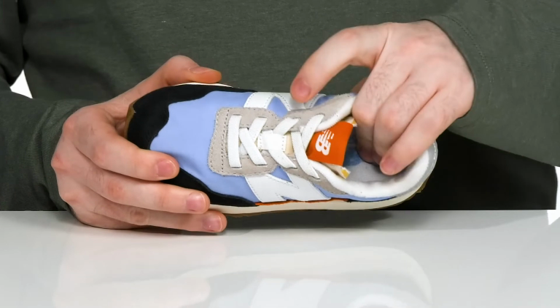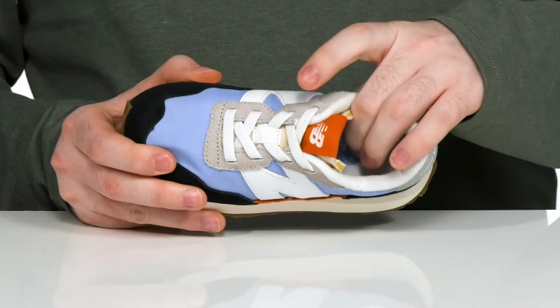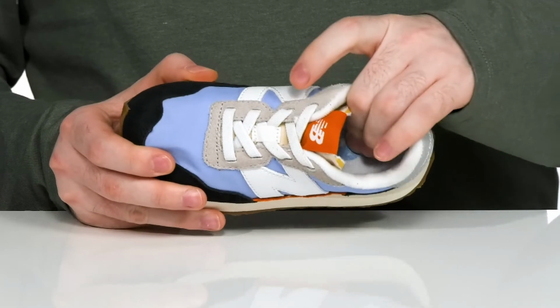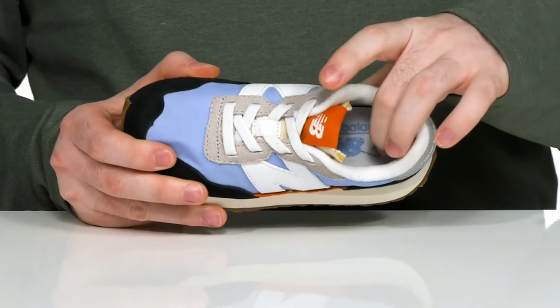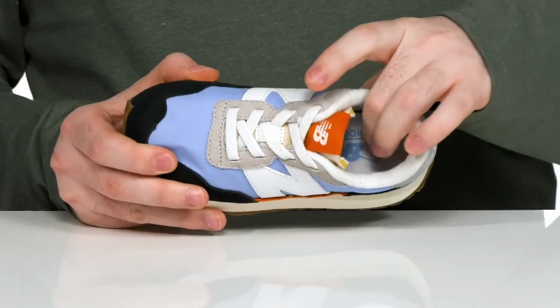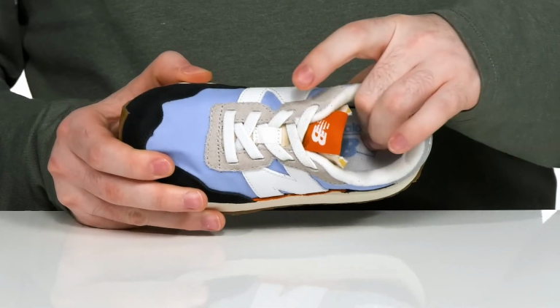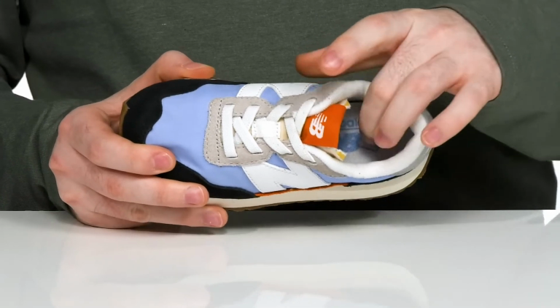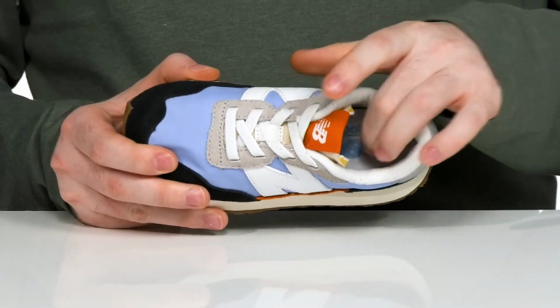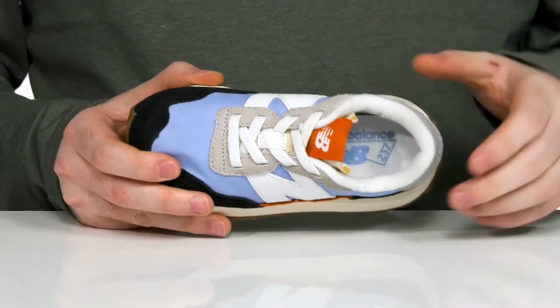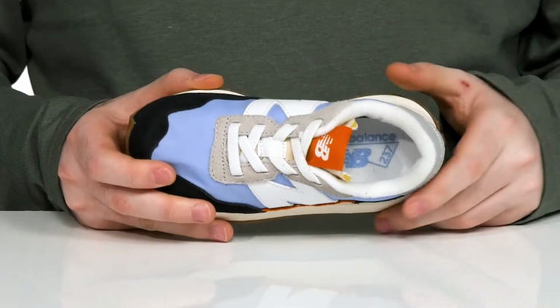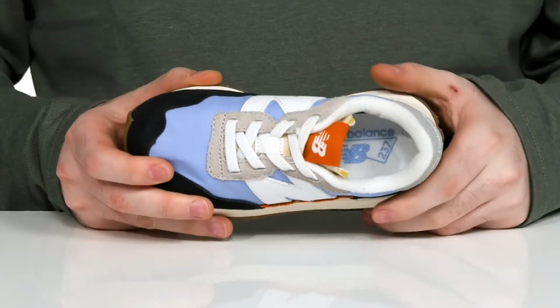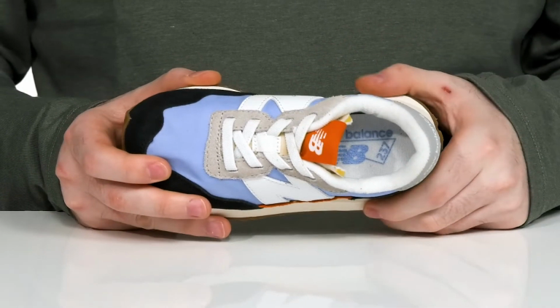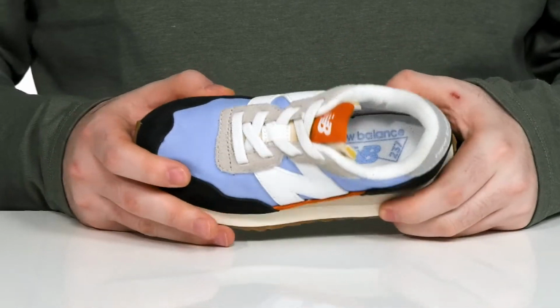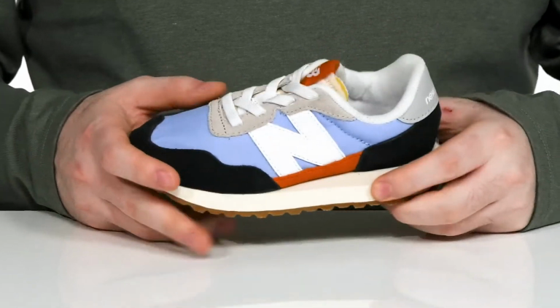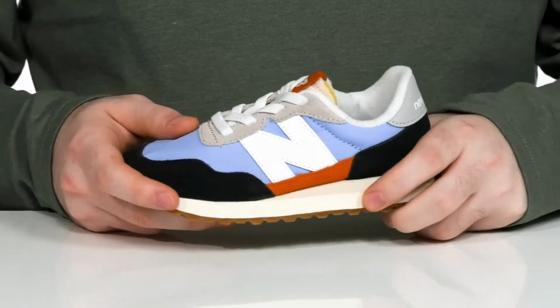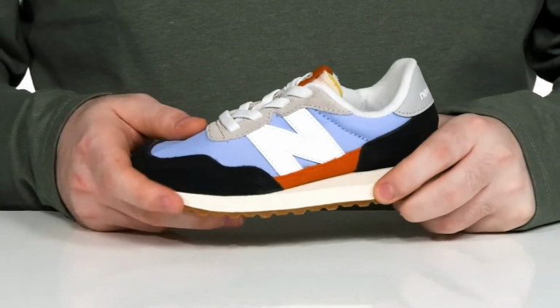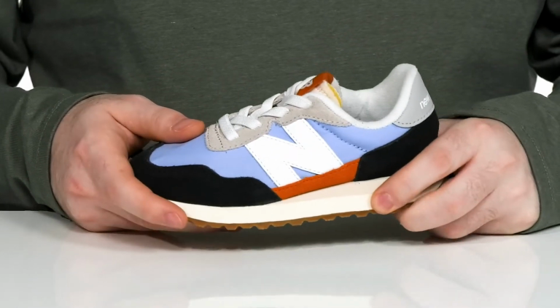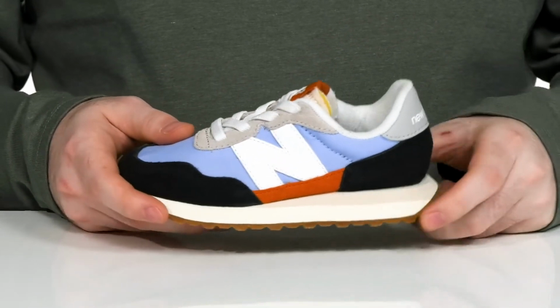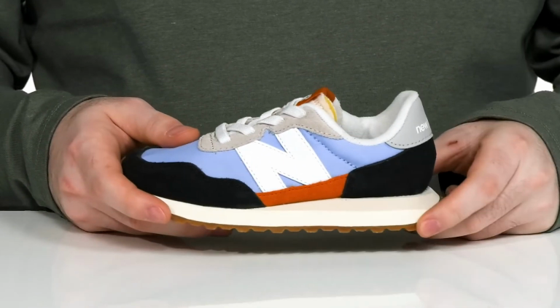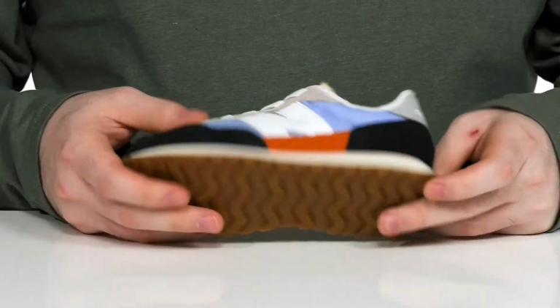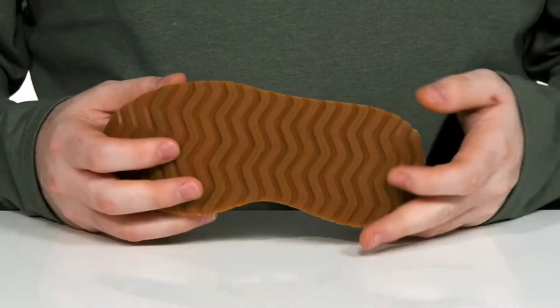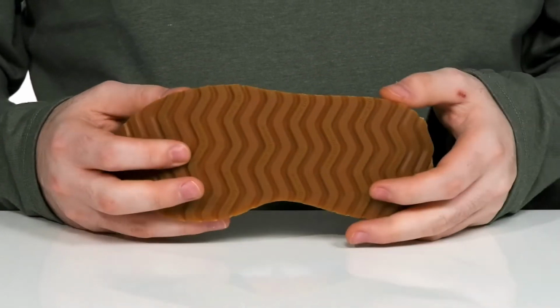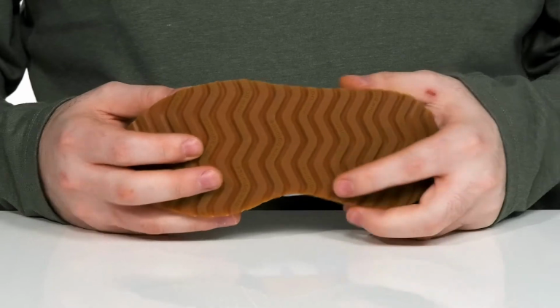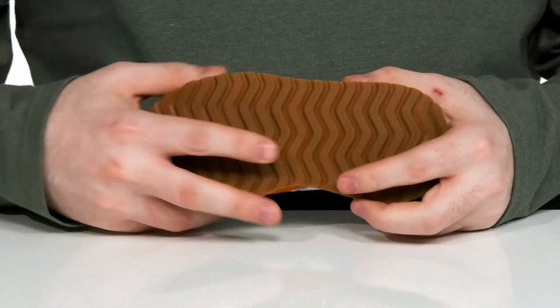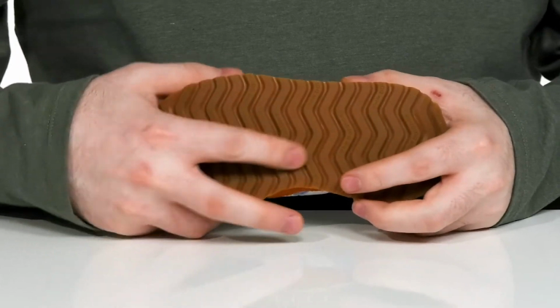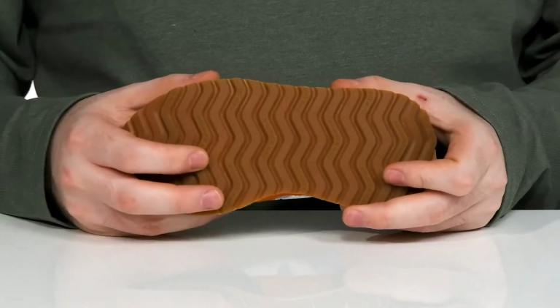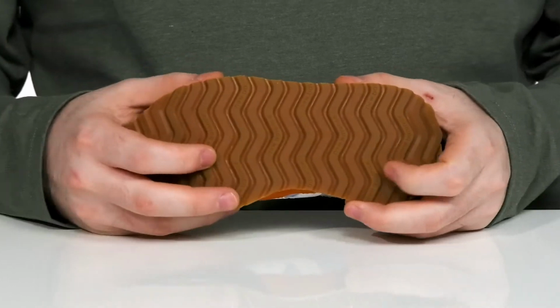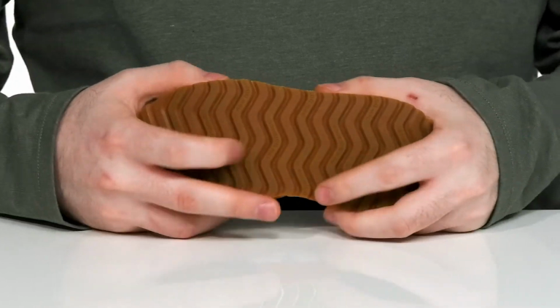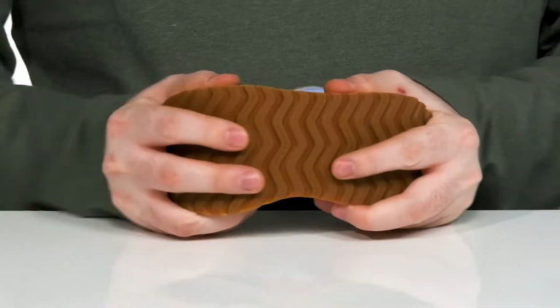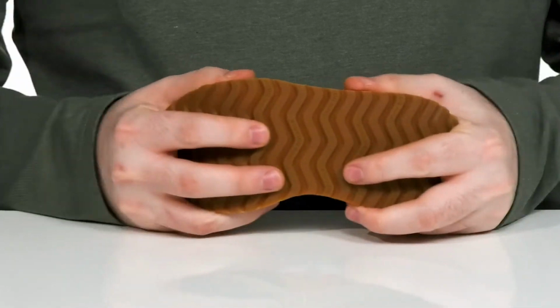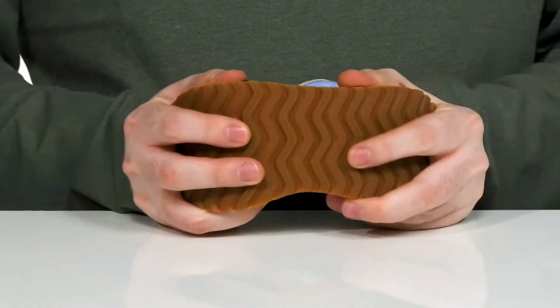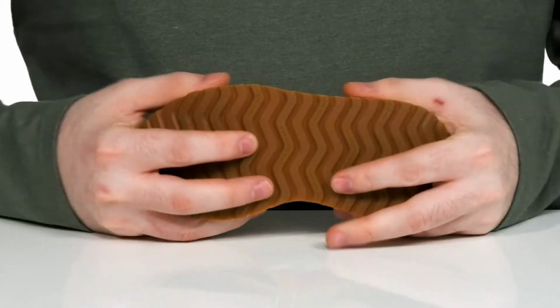The foam footbed in the bottom has lots of cushioning for comfort, and it sits on top of a responsive rubber outsole that has a great grip and lots of flex.